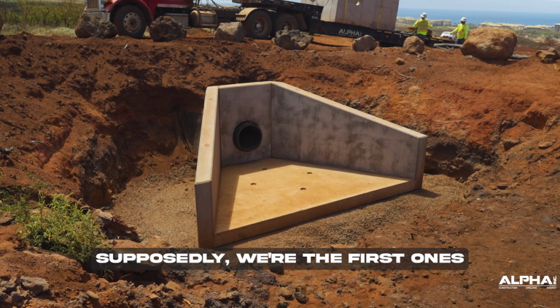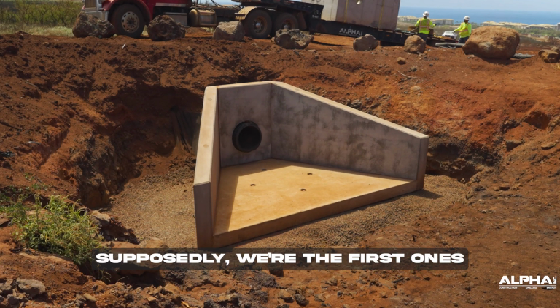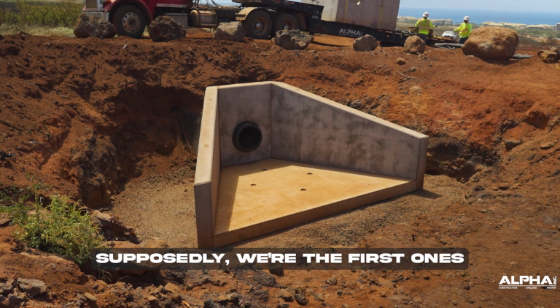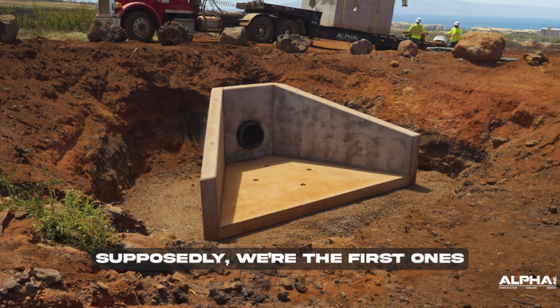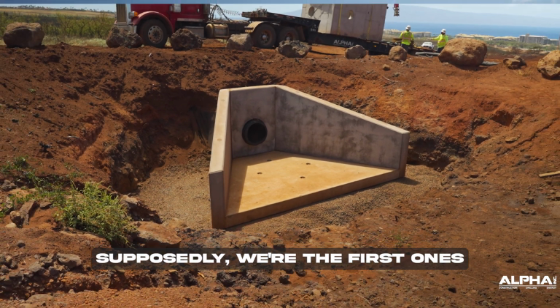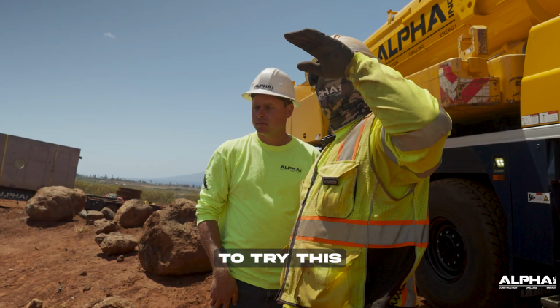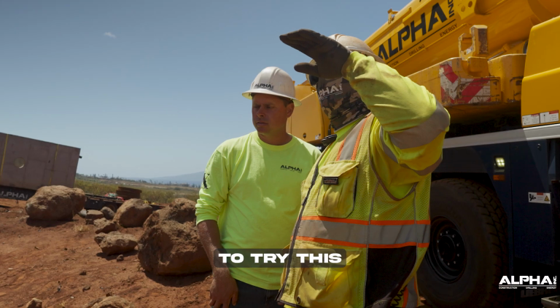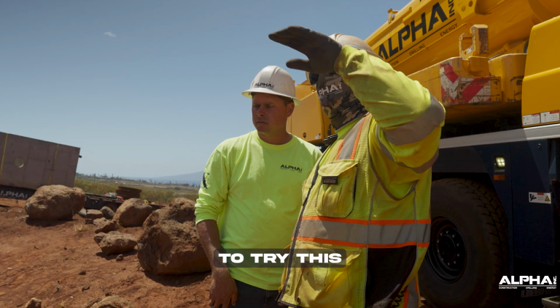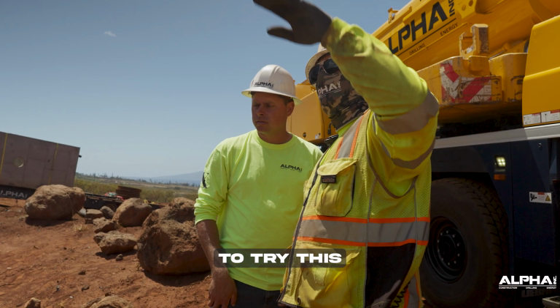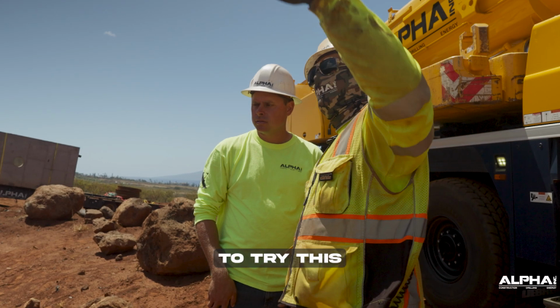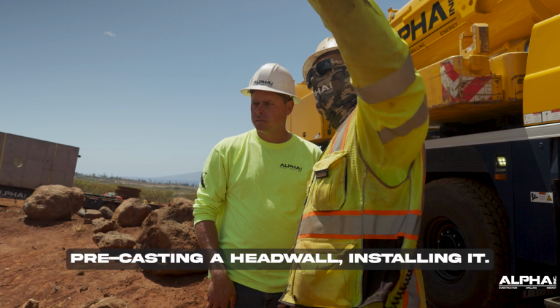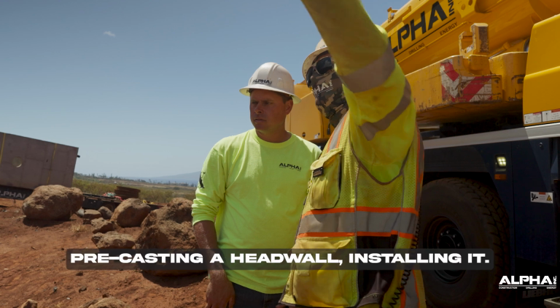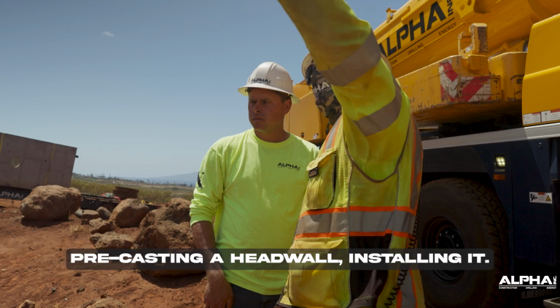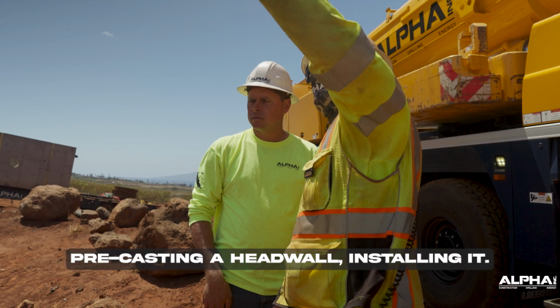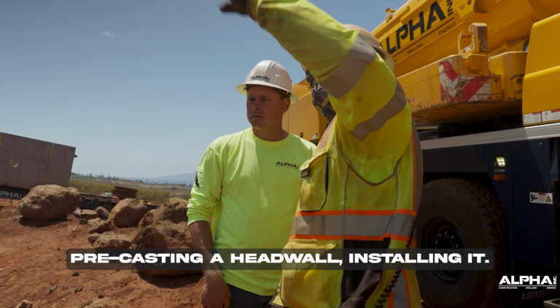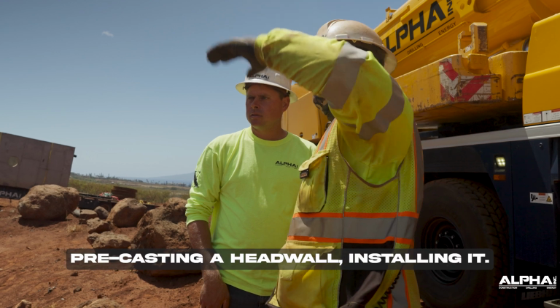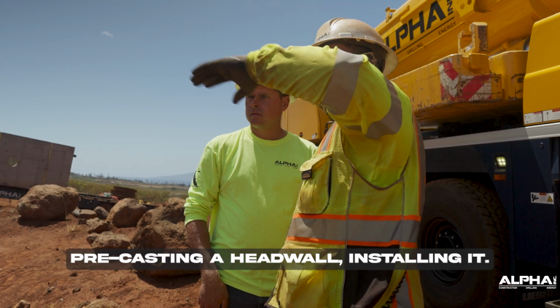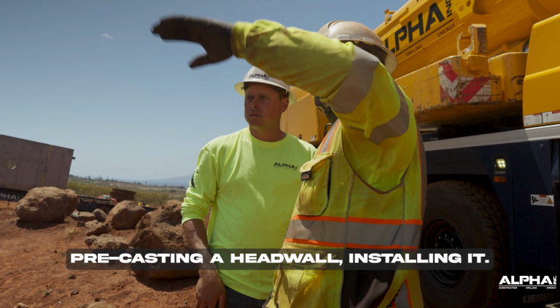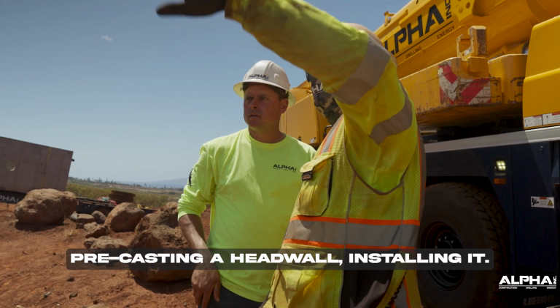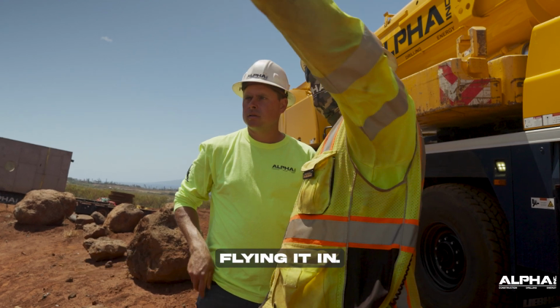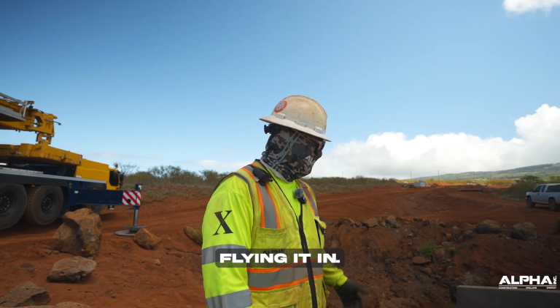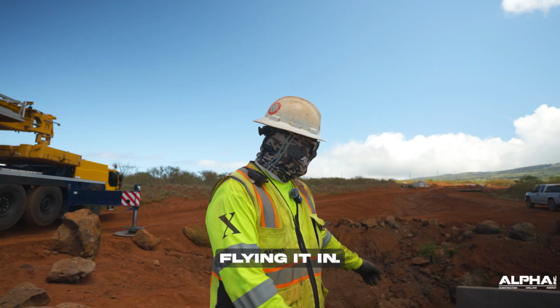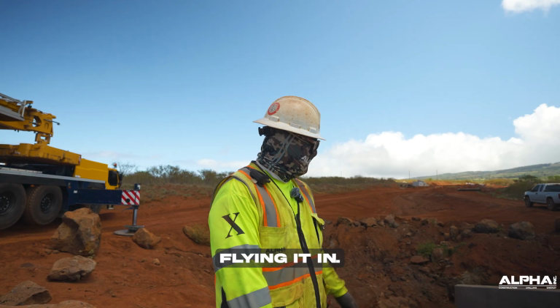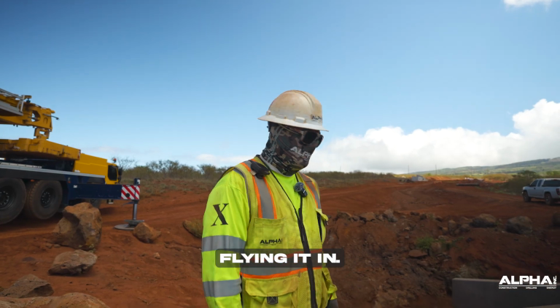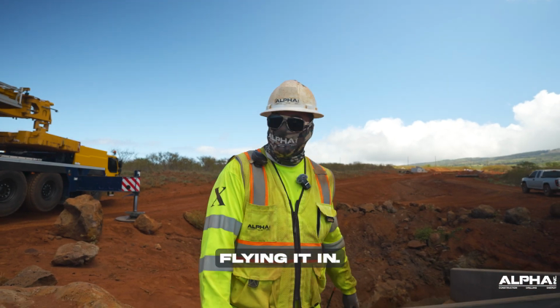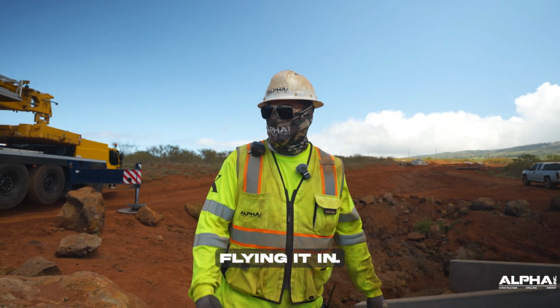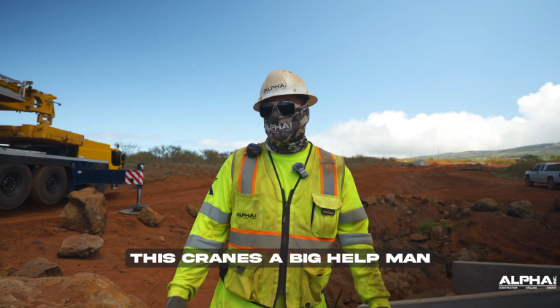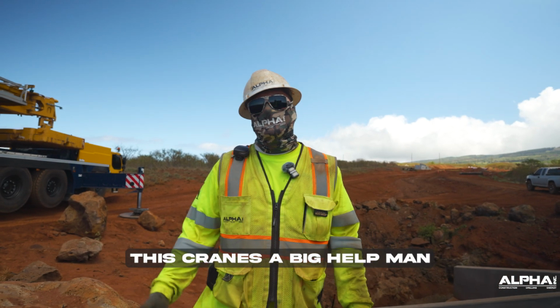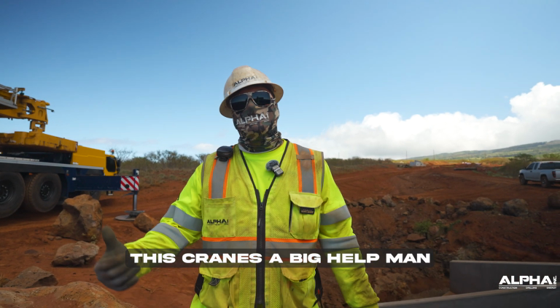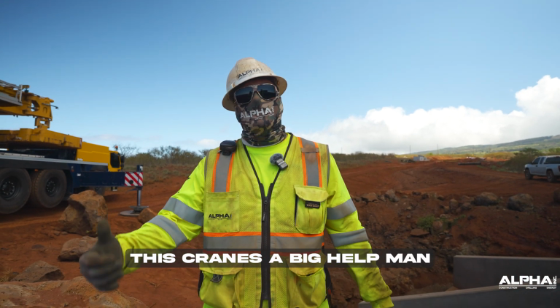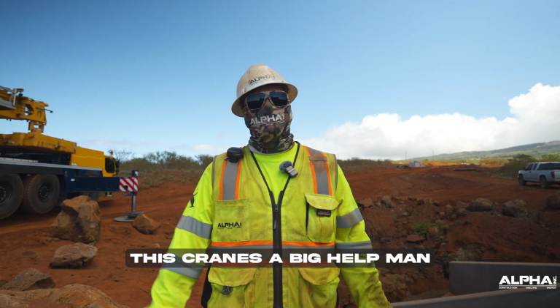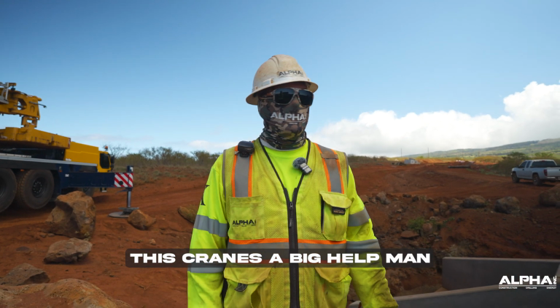Supposedly we're the first ones to try this — precasting a head wall, installing it, flying it in. This crane's a big help, man.